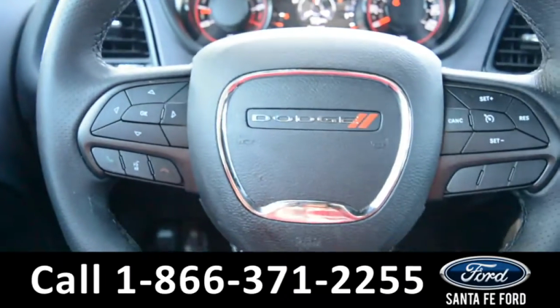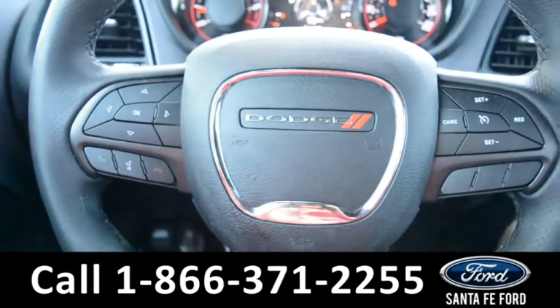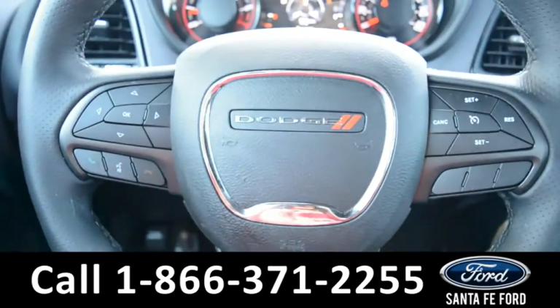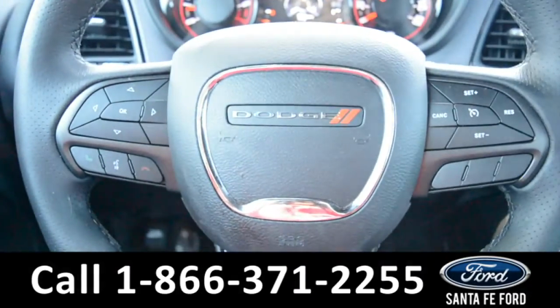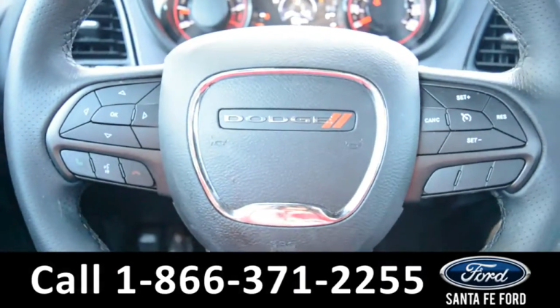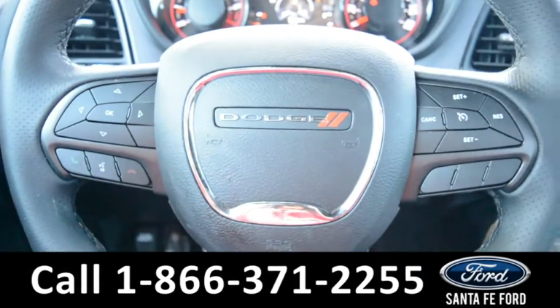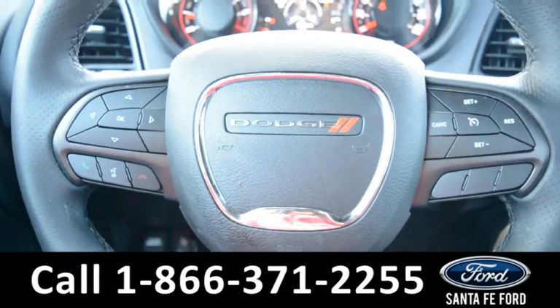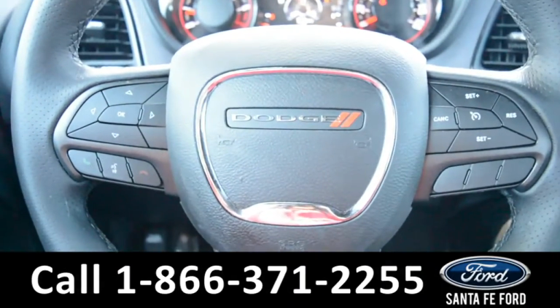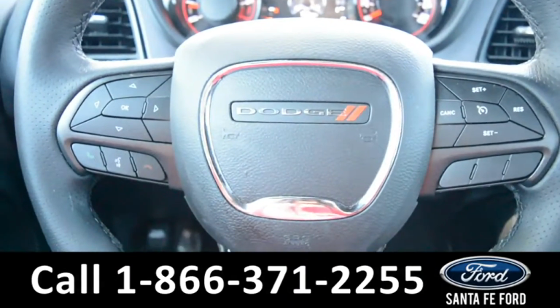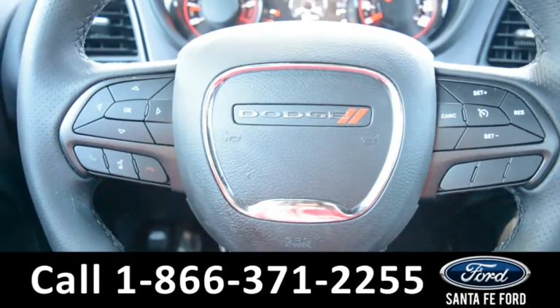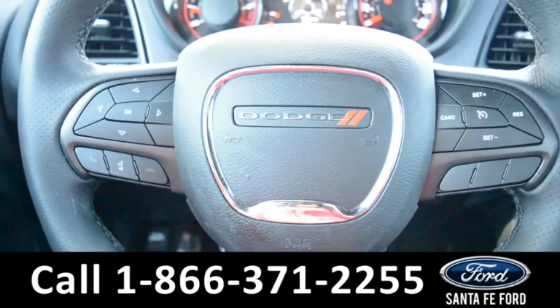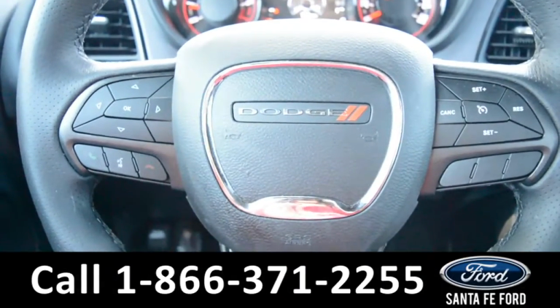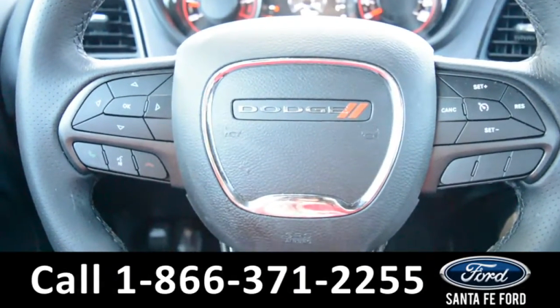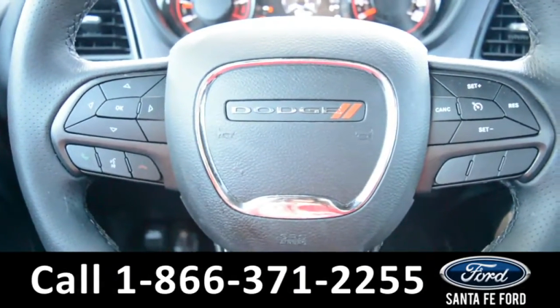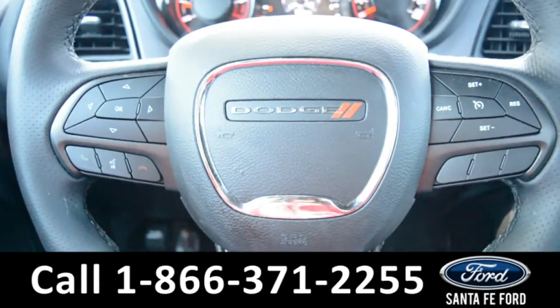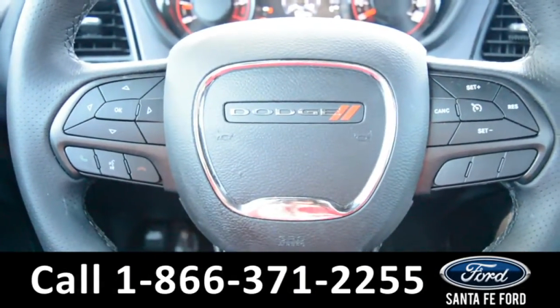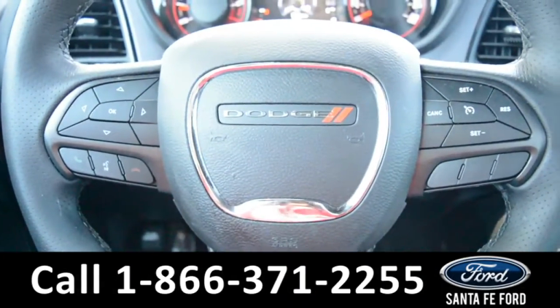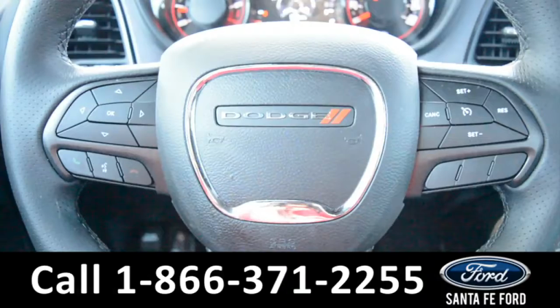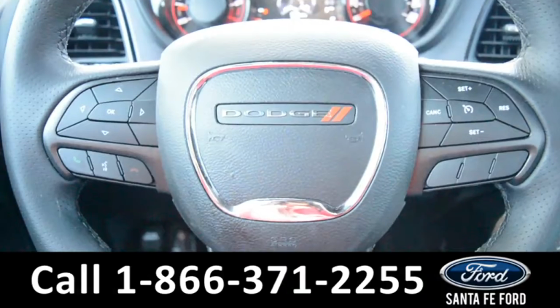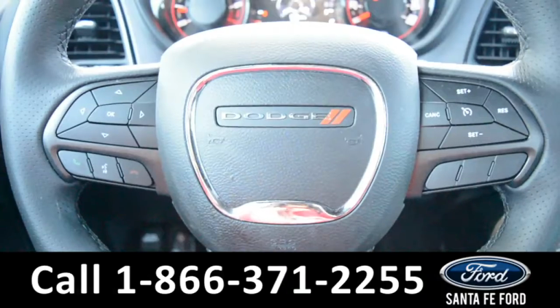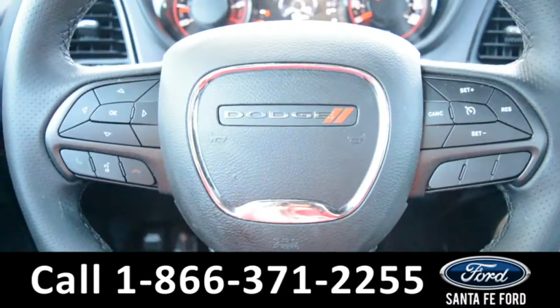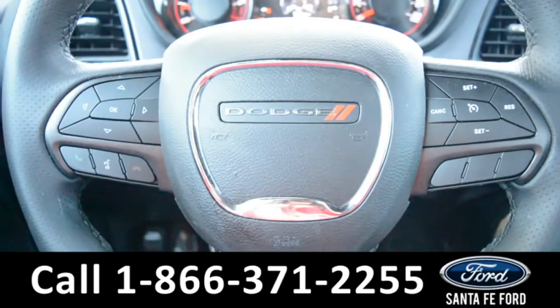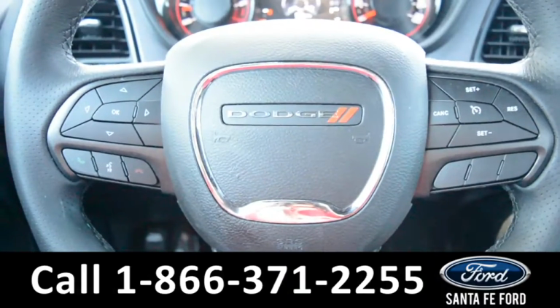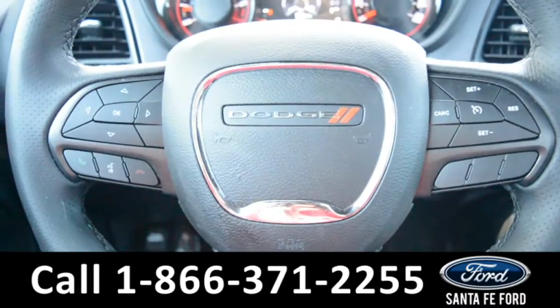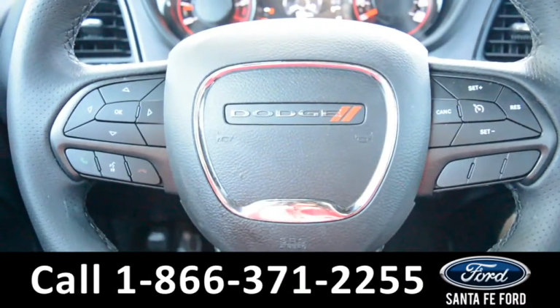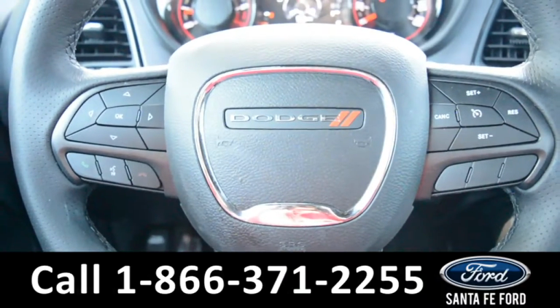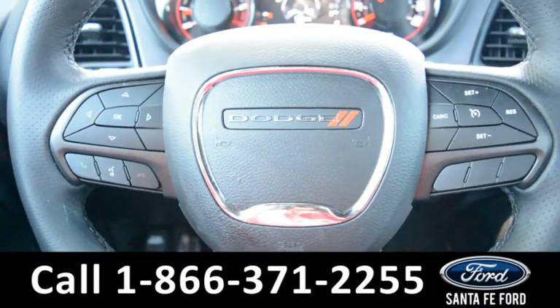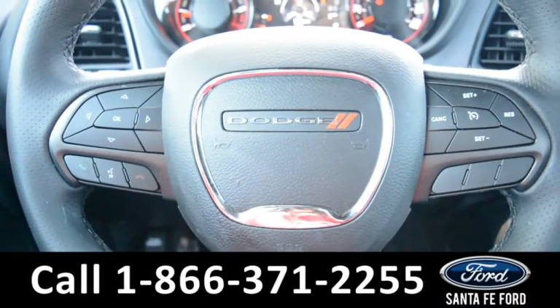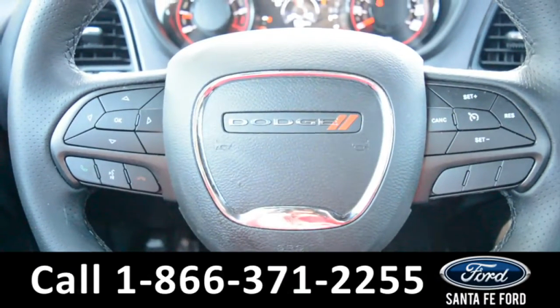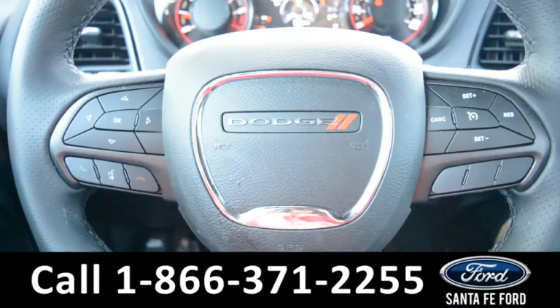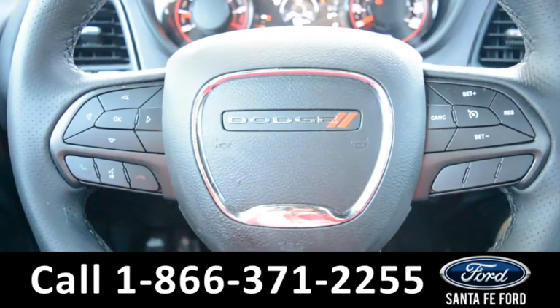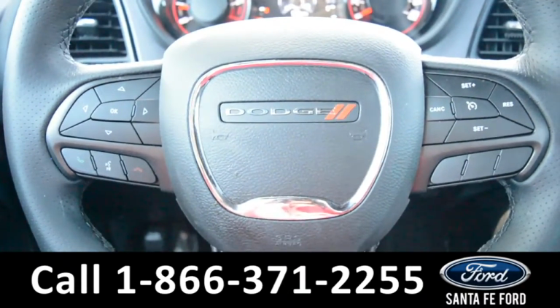Located on the steering wheel, there's Bluetooth, cruise control, and media functions.